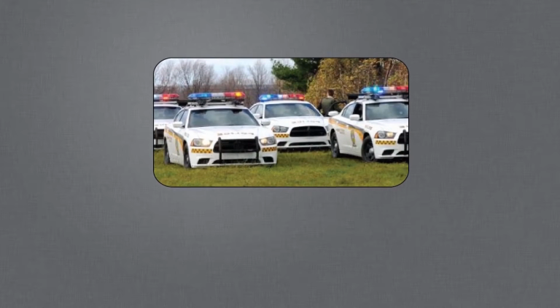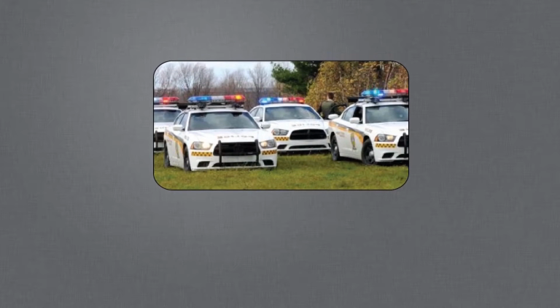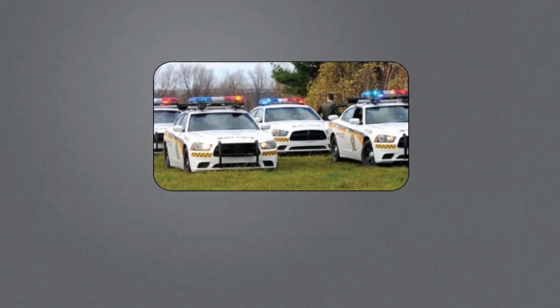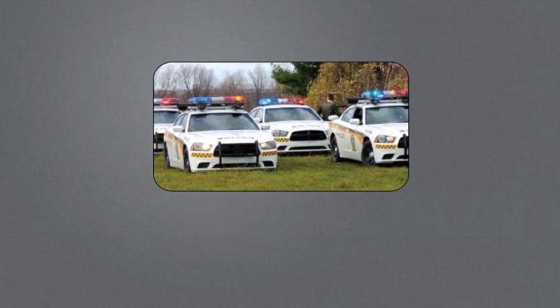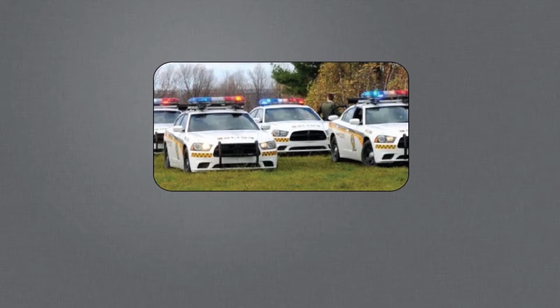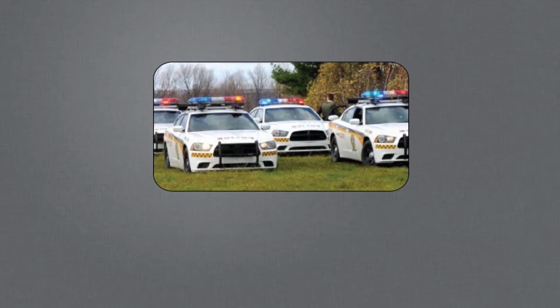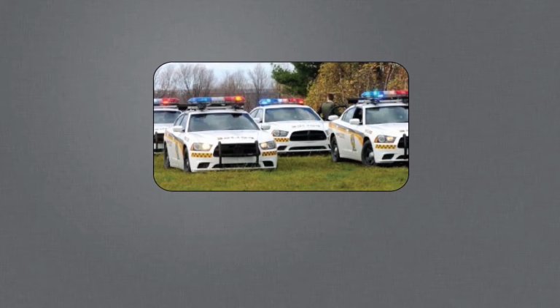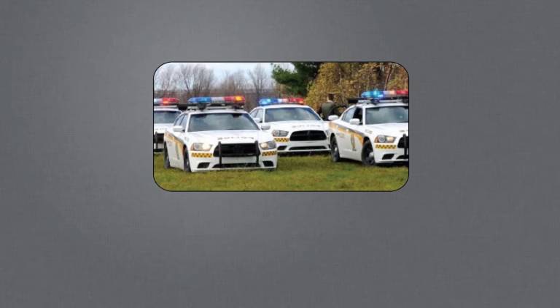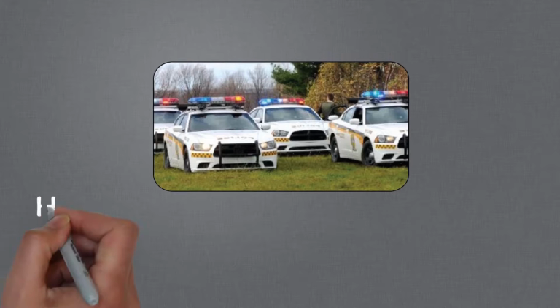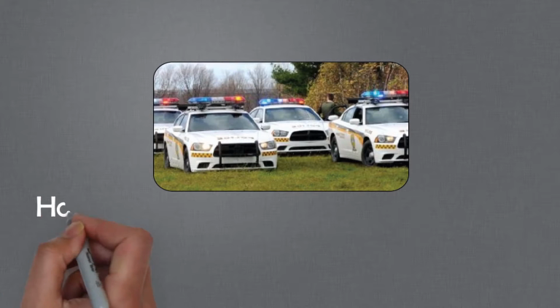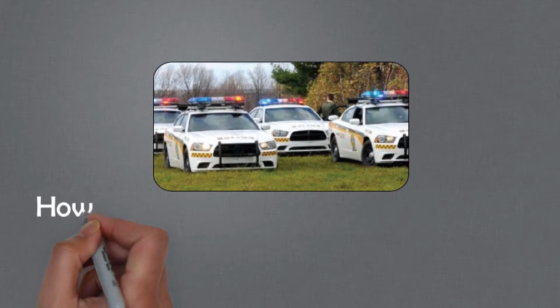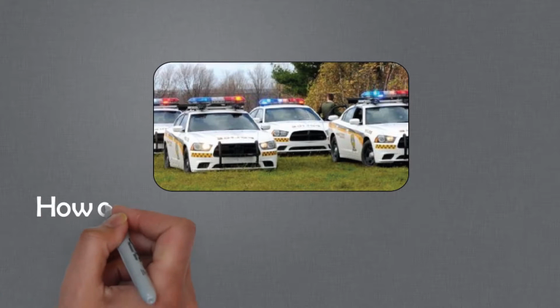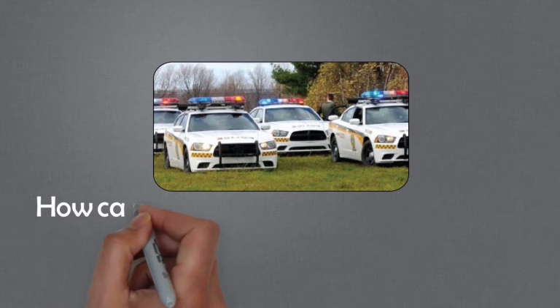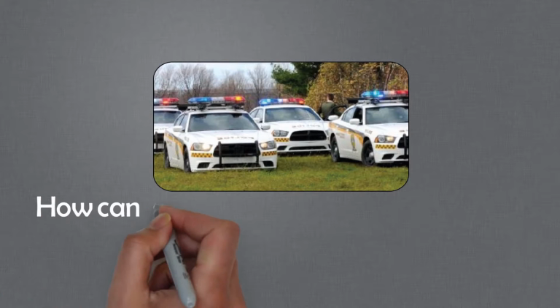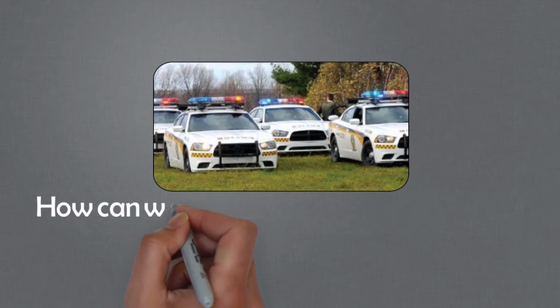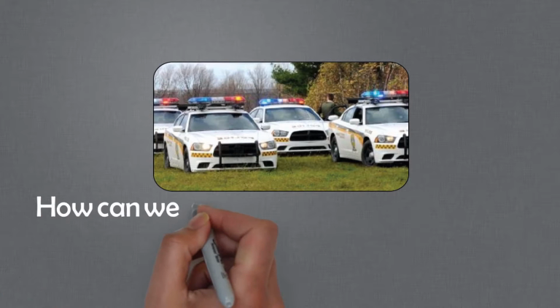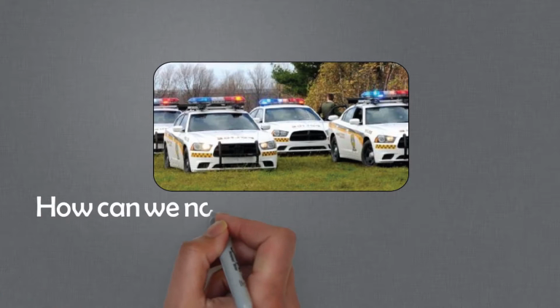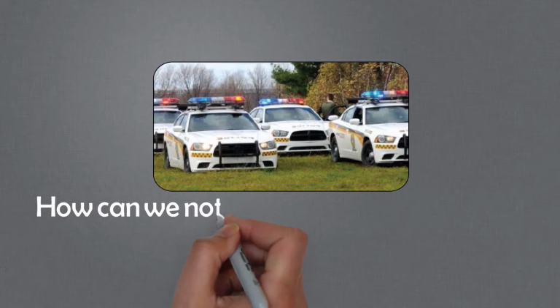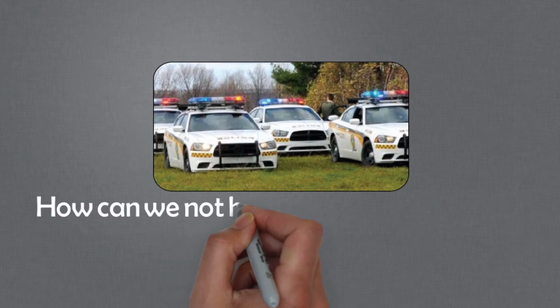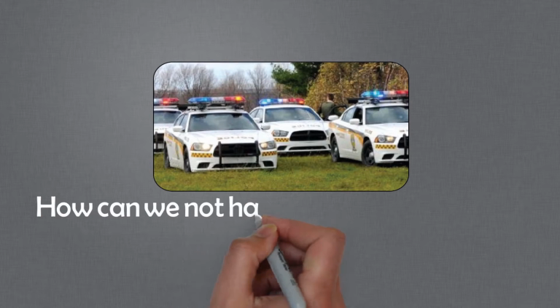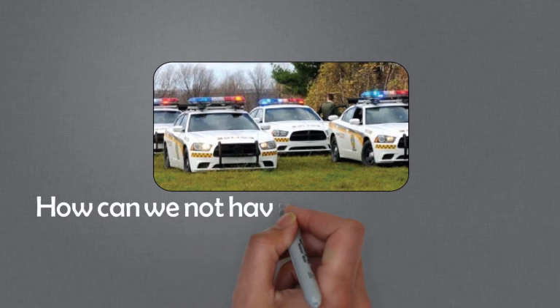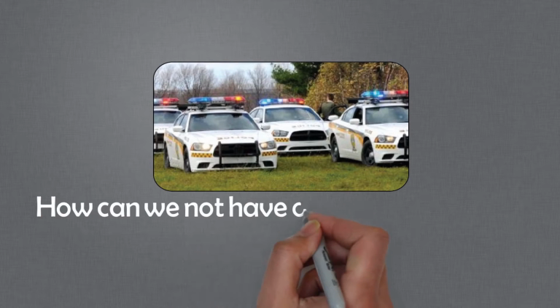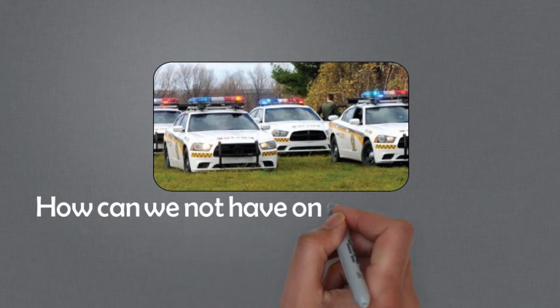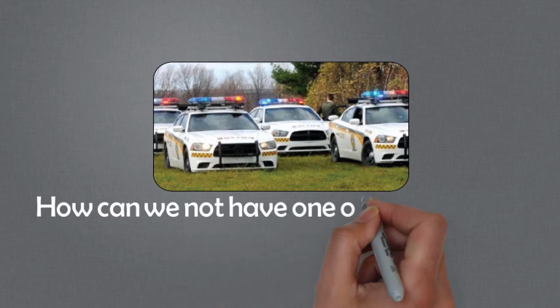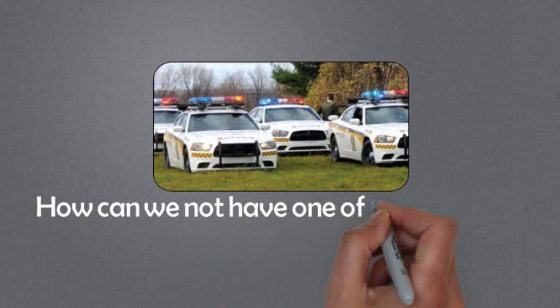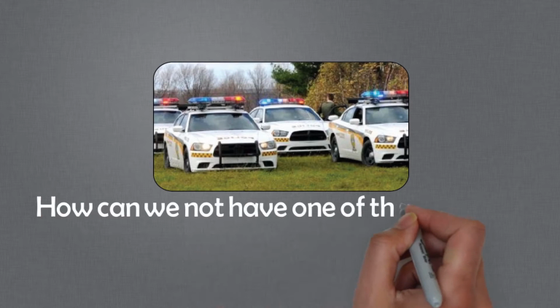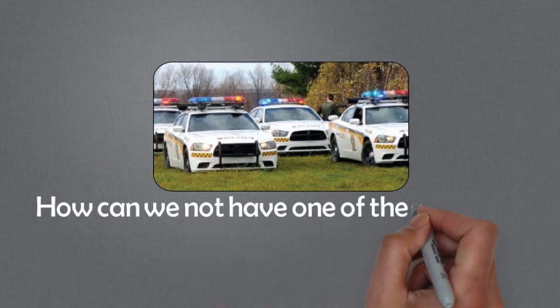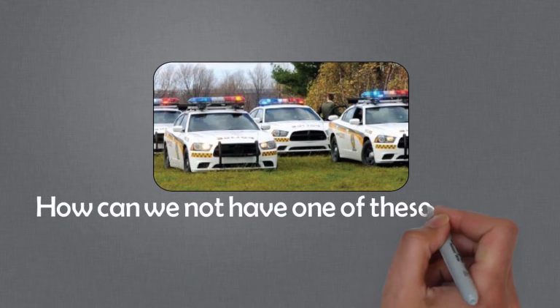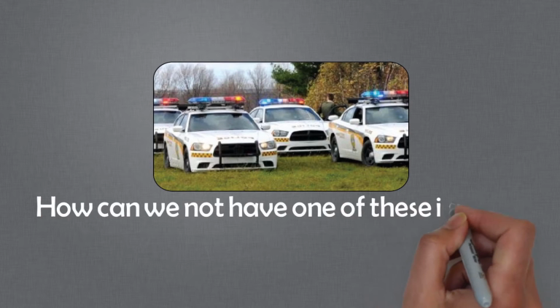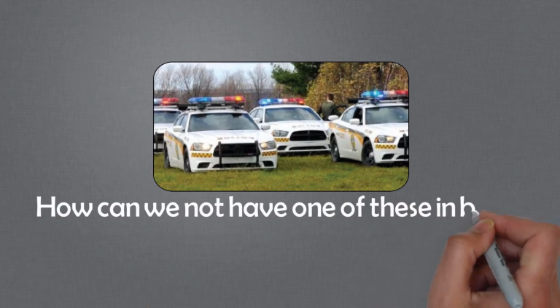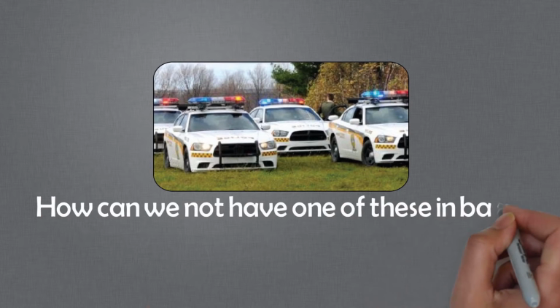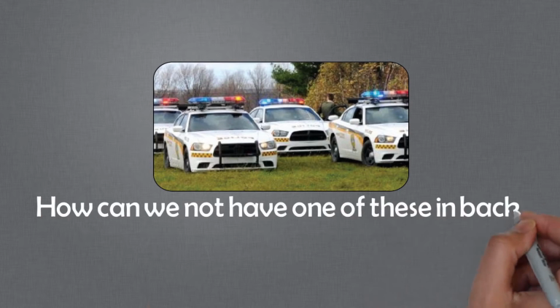The uses are endless, so ask yourself: how could we not have one of these in the back of every vehicle?